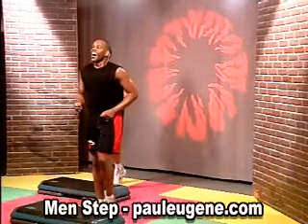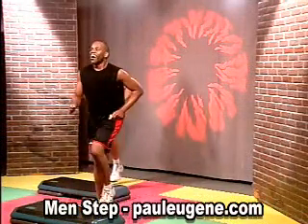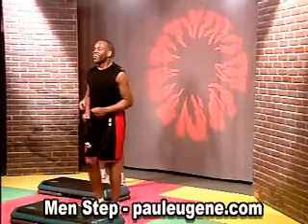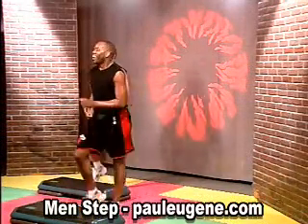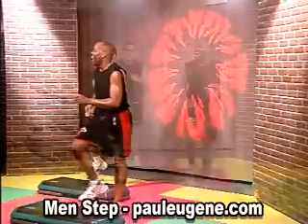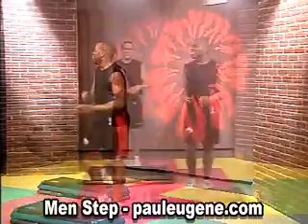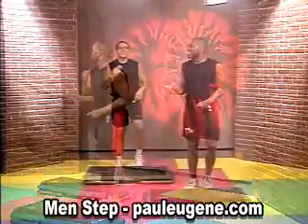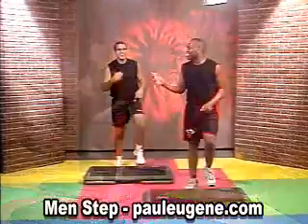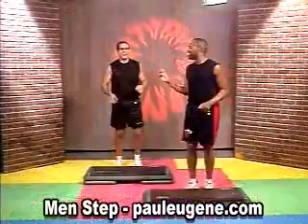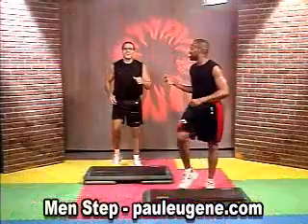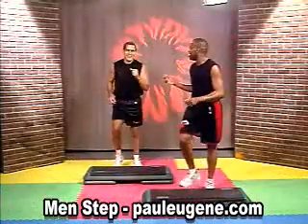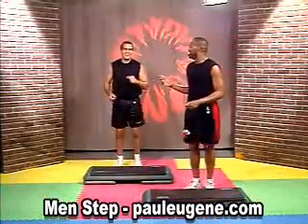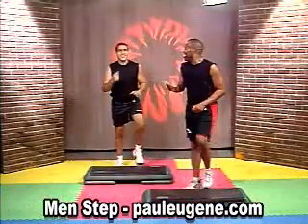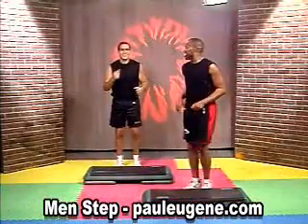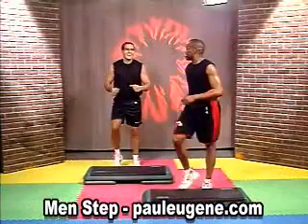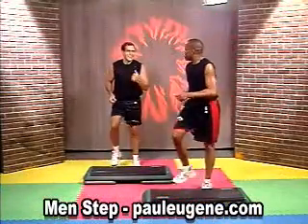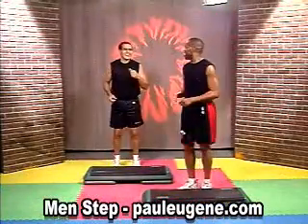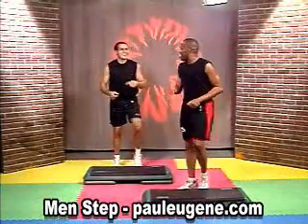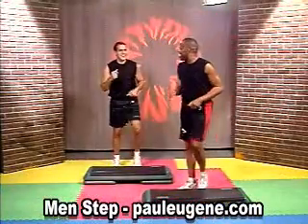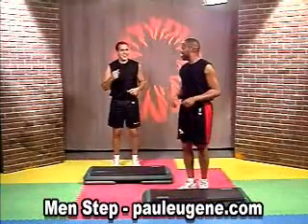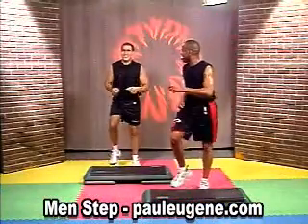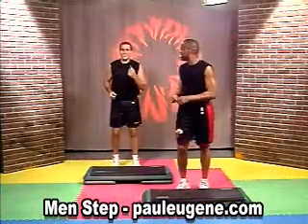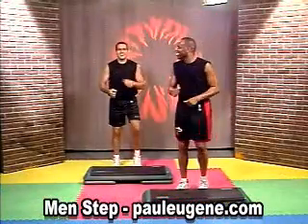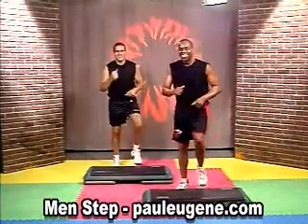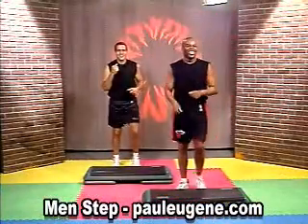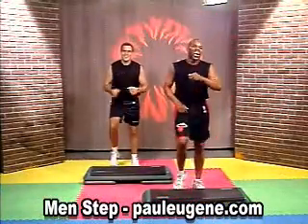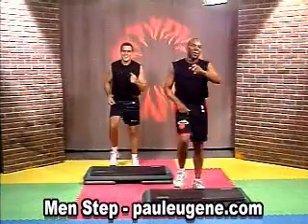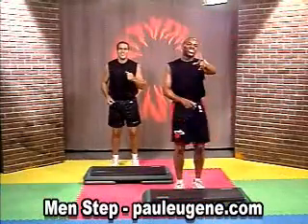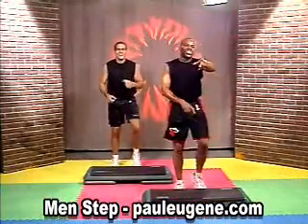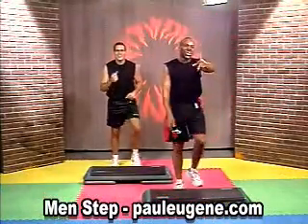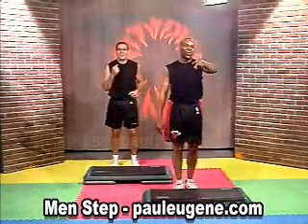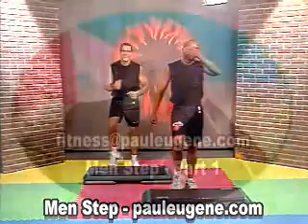How you doing? Okay. Is that sweat right now? Yeah. How about you at home?